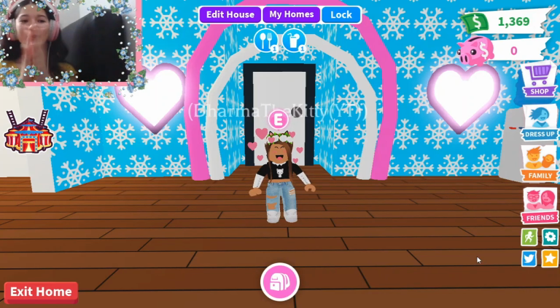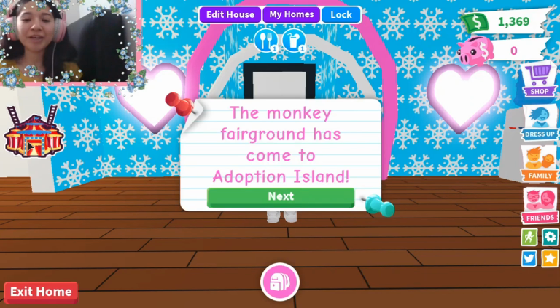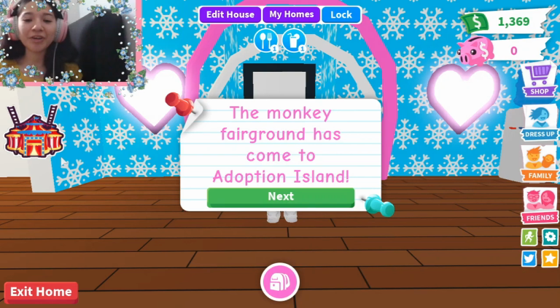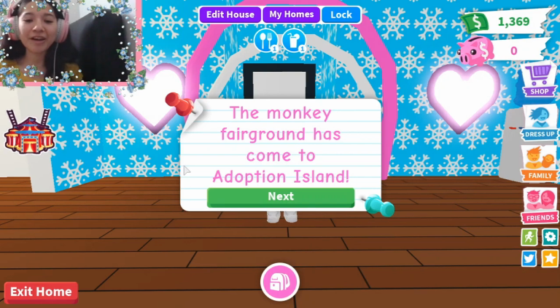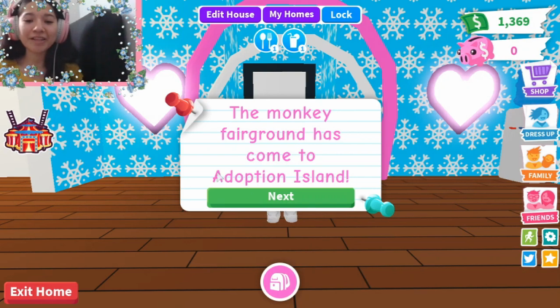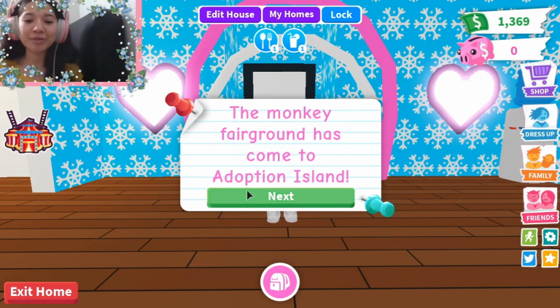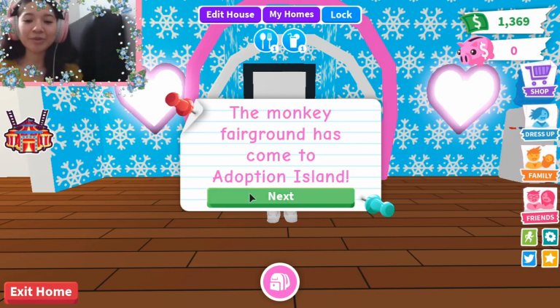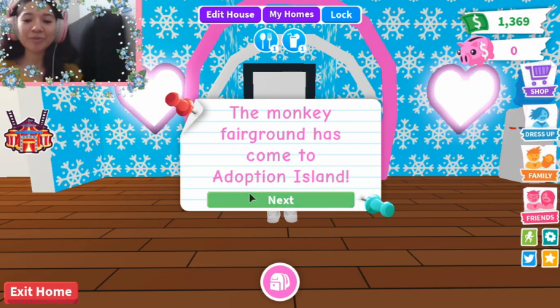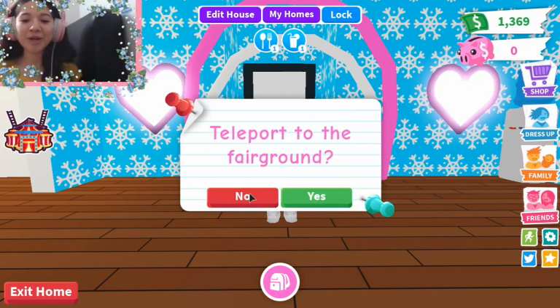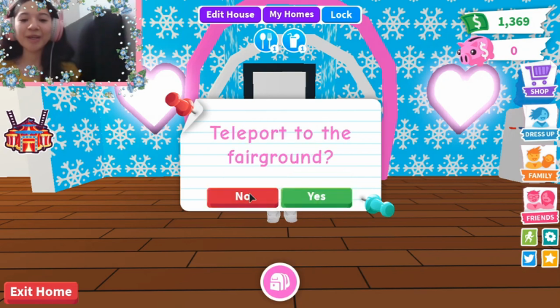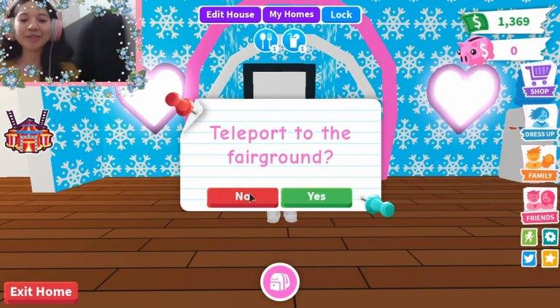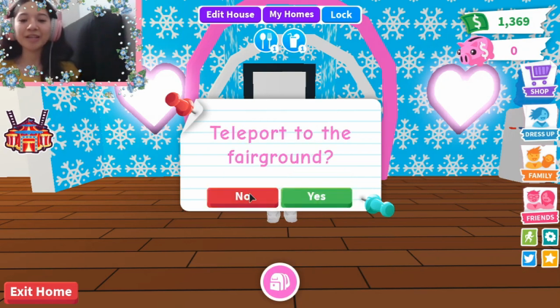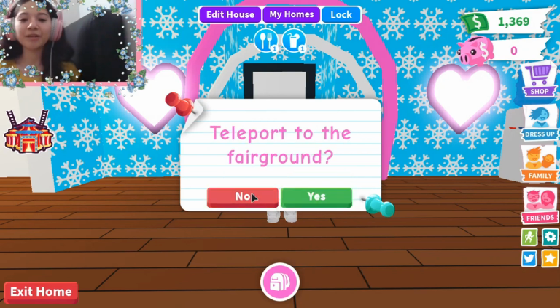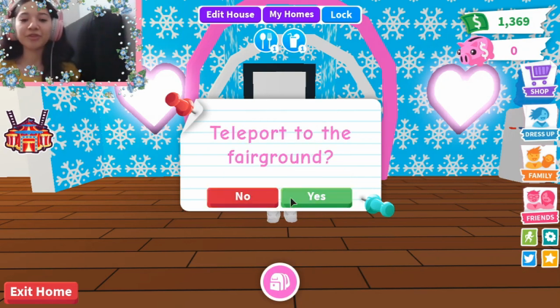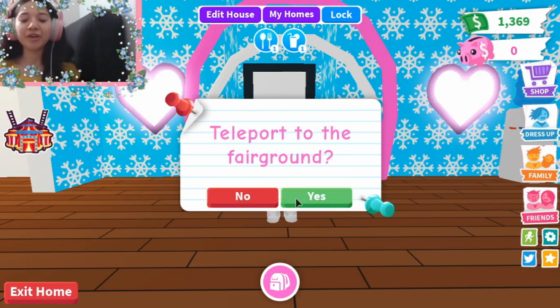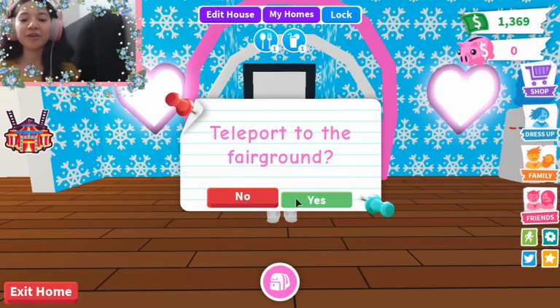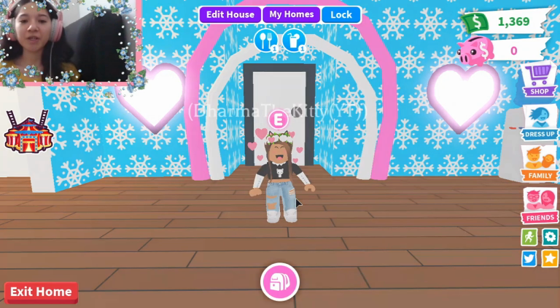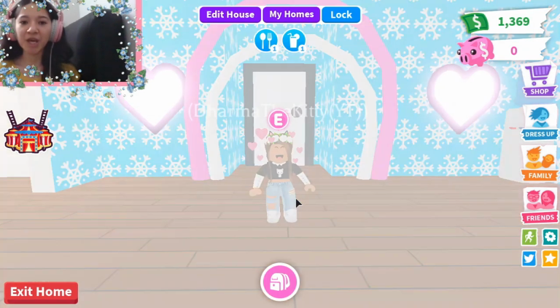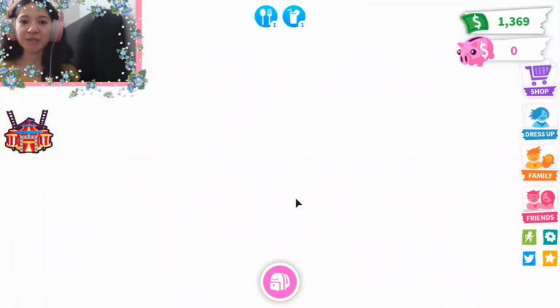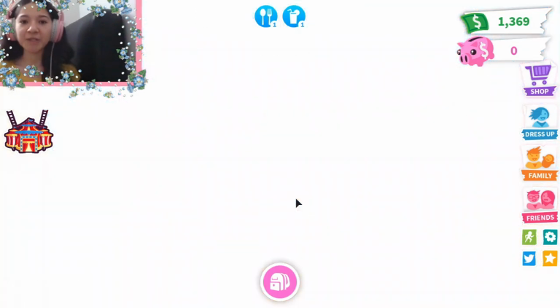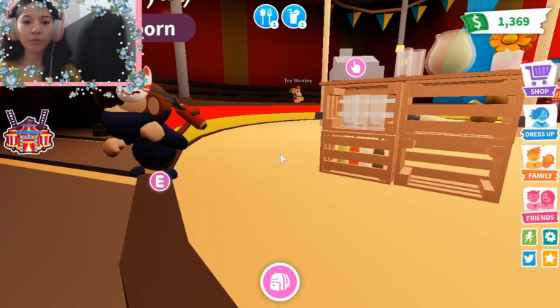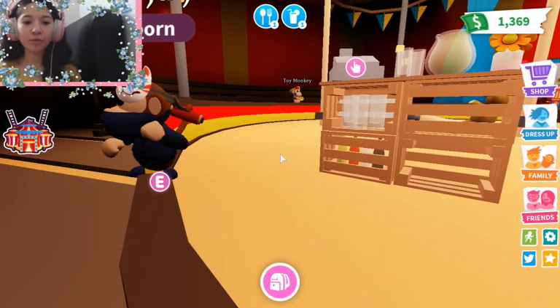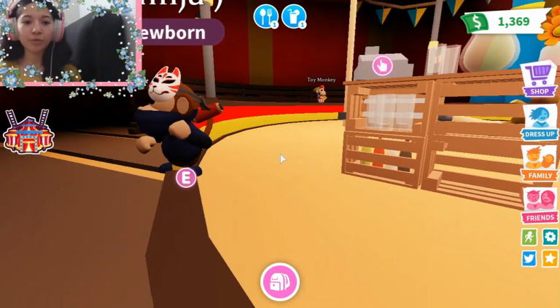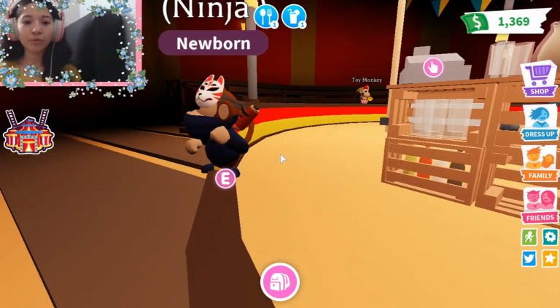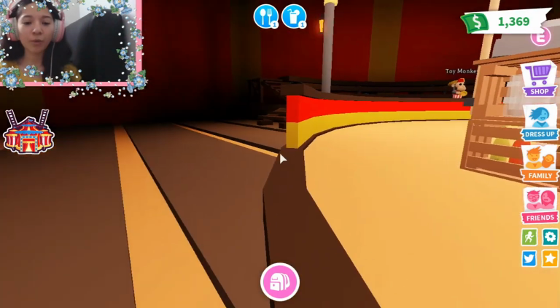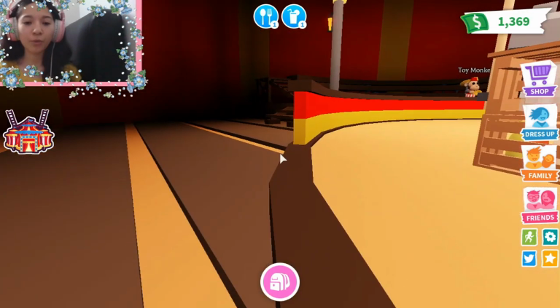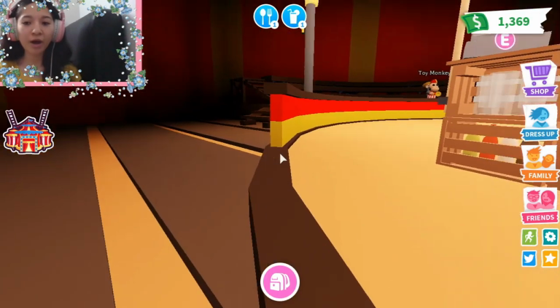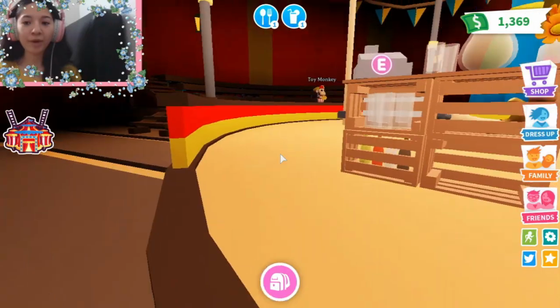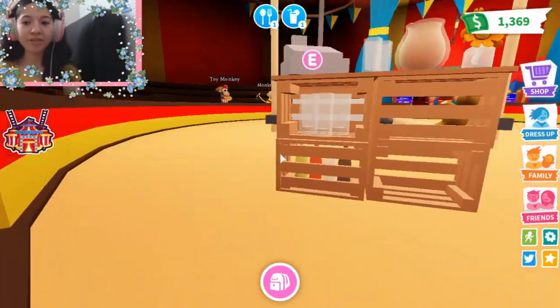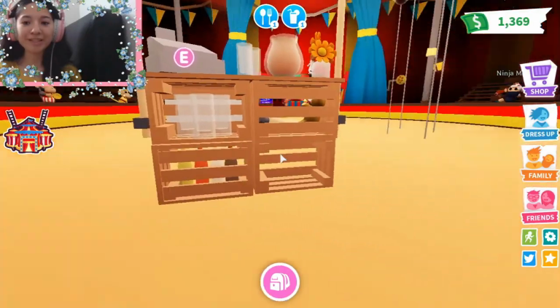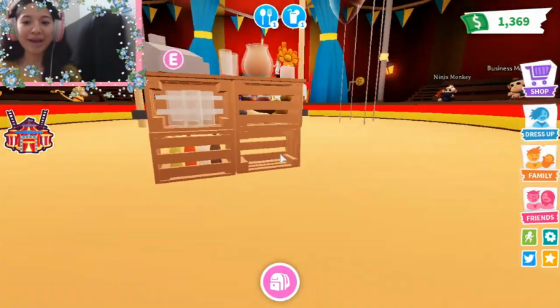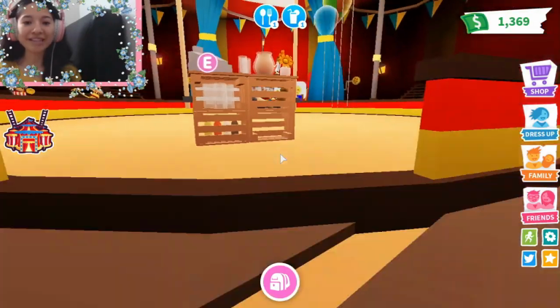The monkey fairground has come to Adoption Island. Teleport to fairground. Wow, that was unexpected.